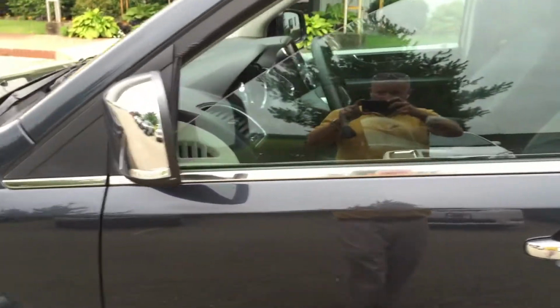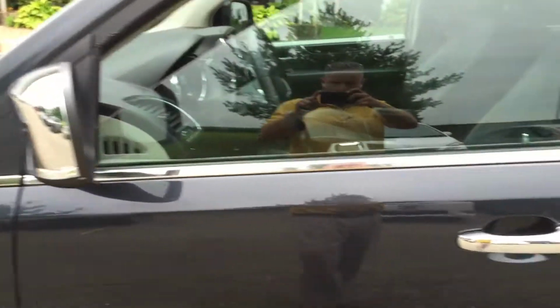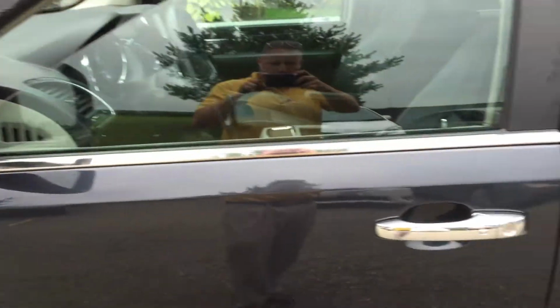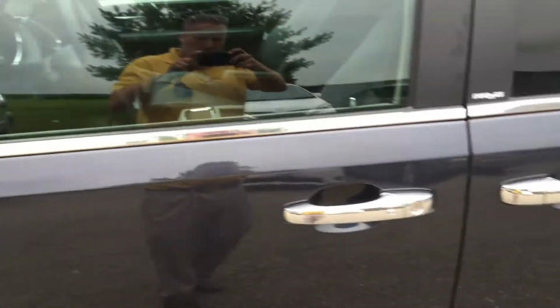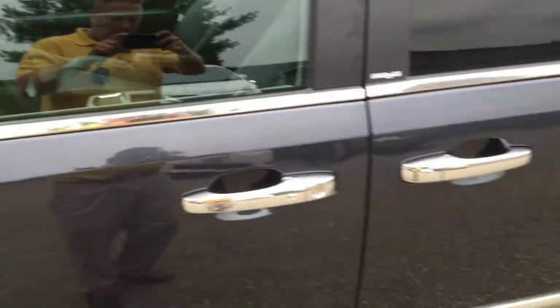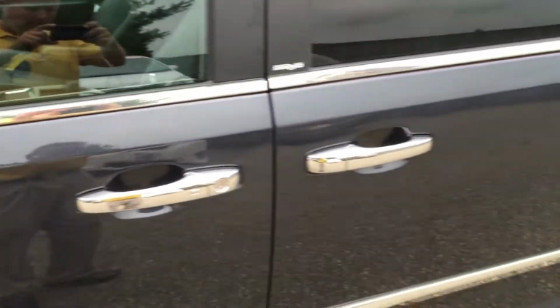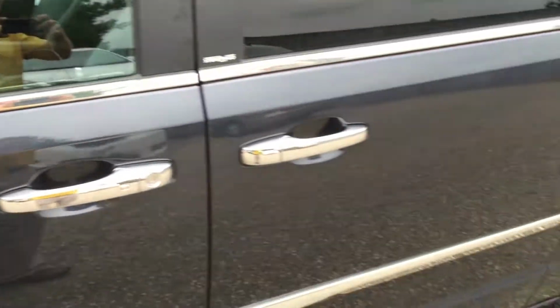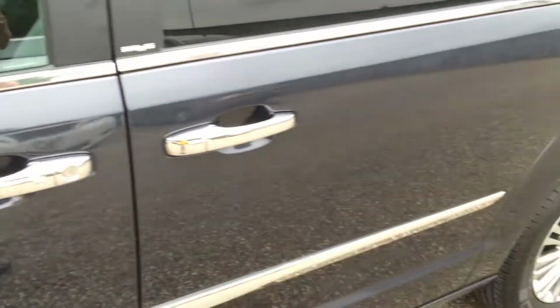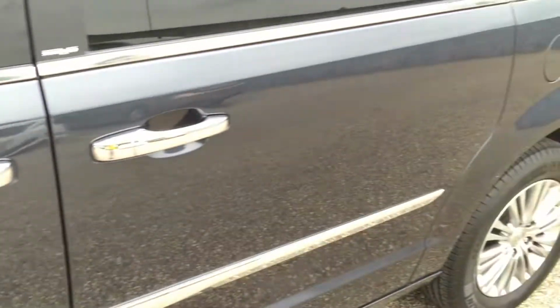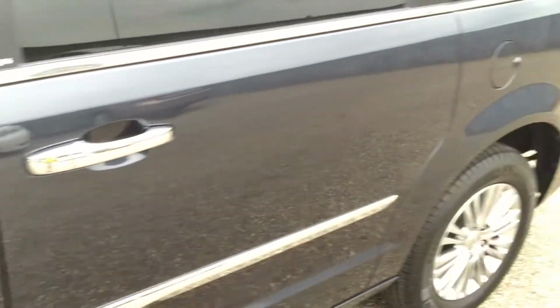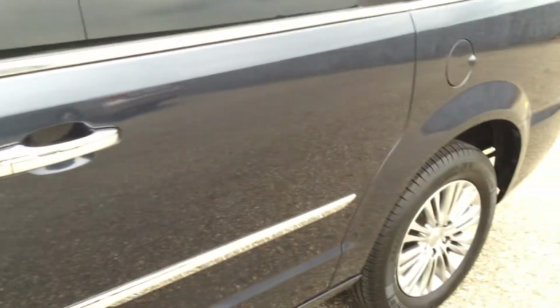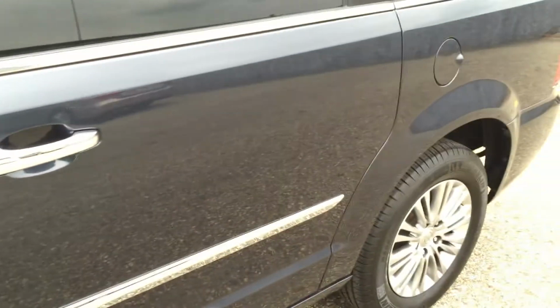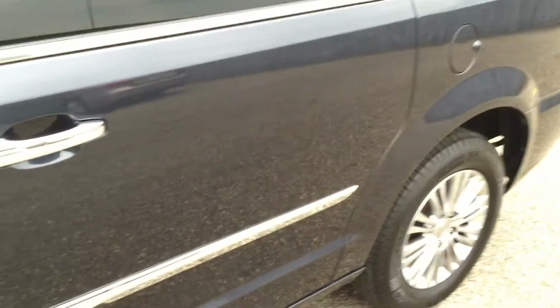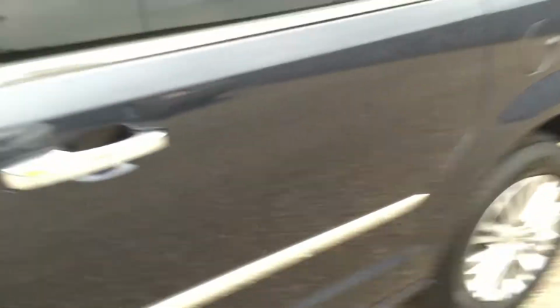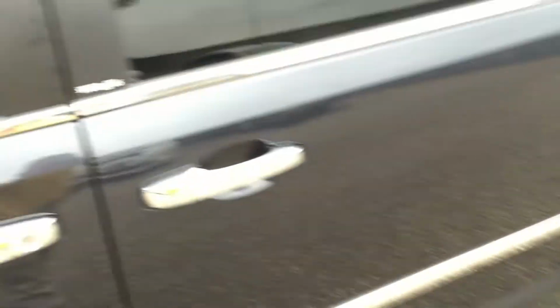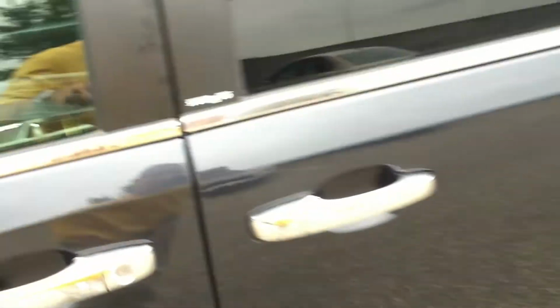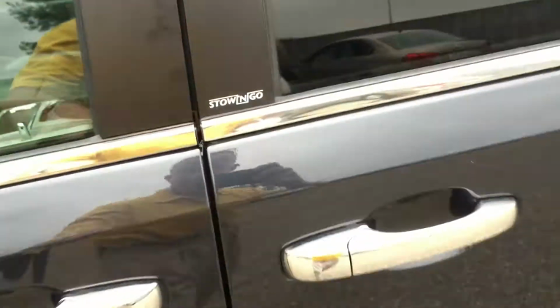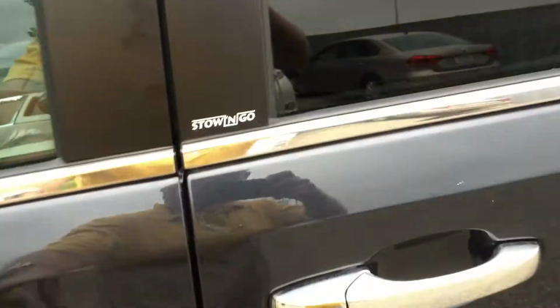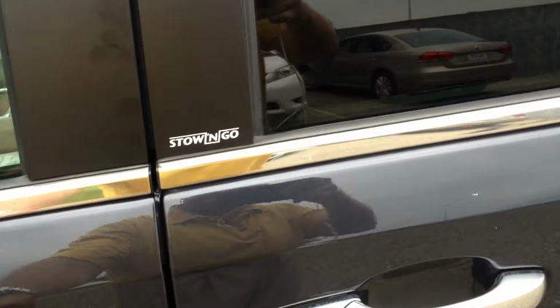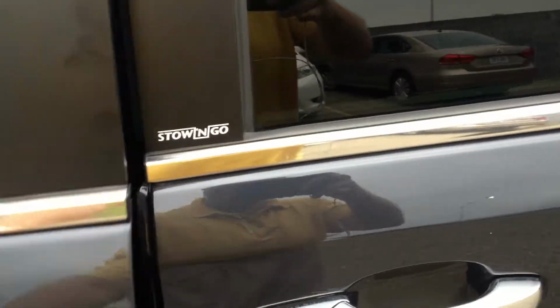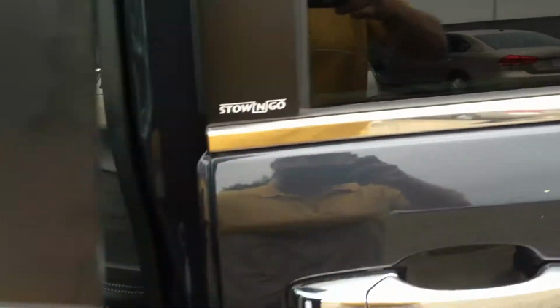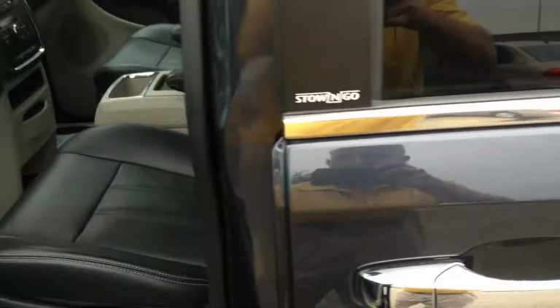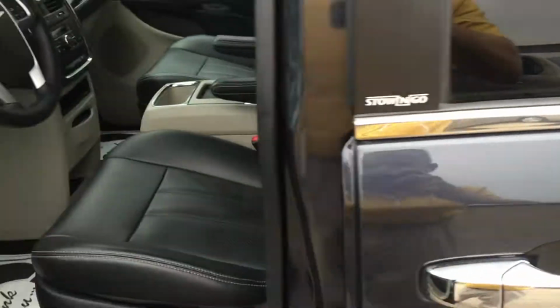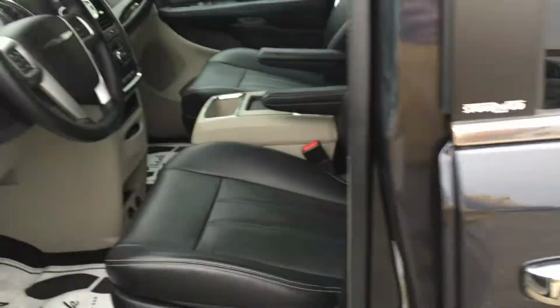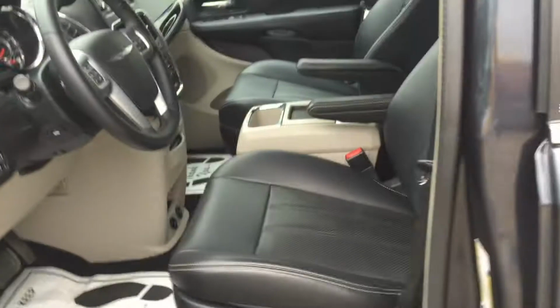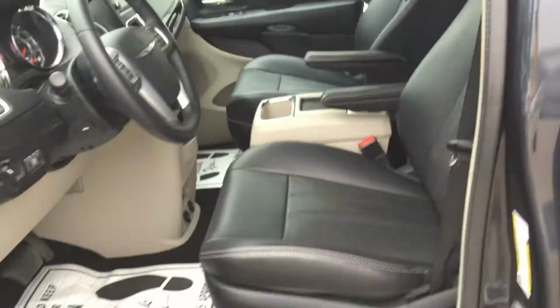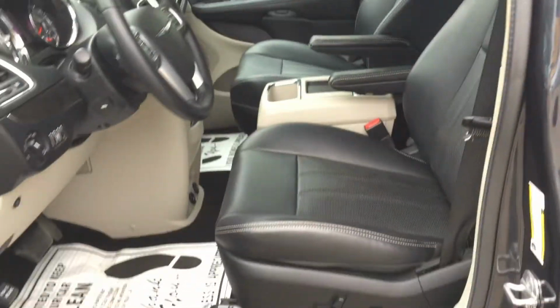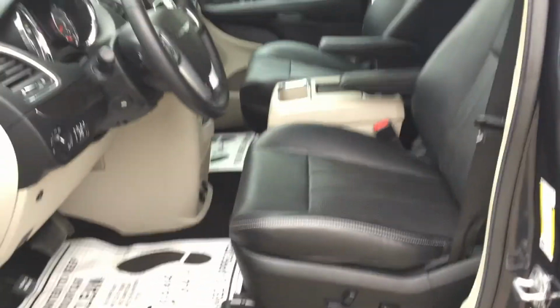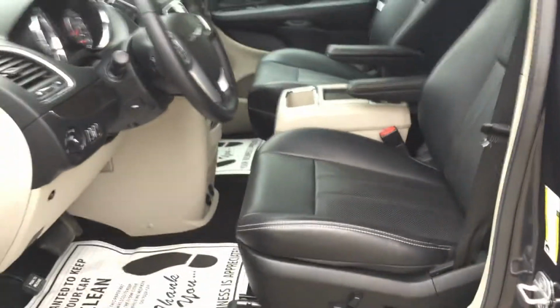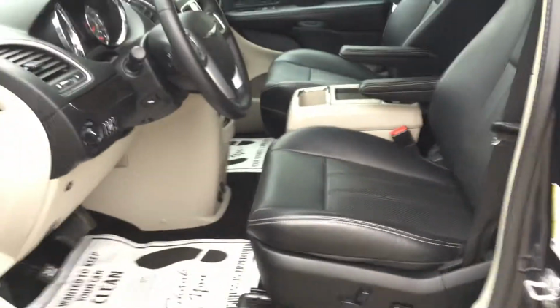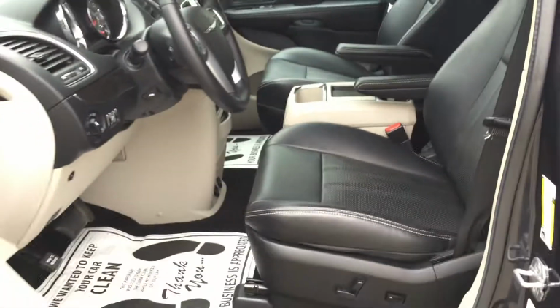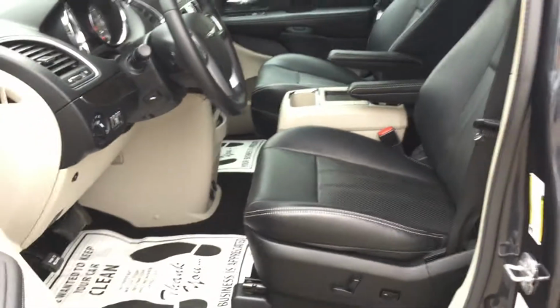Lots of chrome, really luxurious looking. It's like brand new — it's only got 12,000 miles.